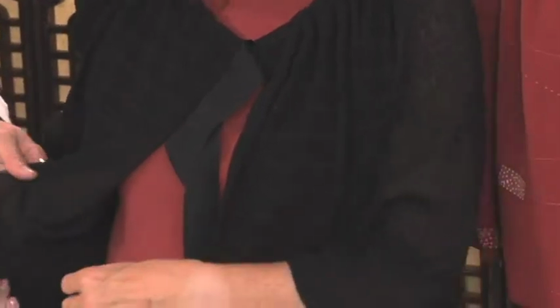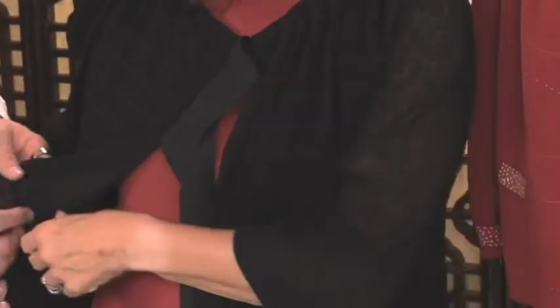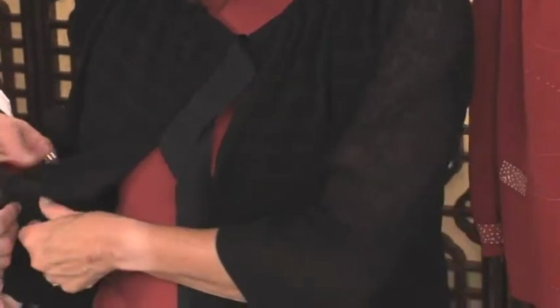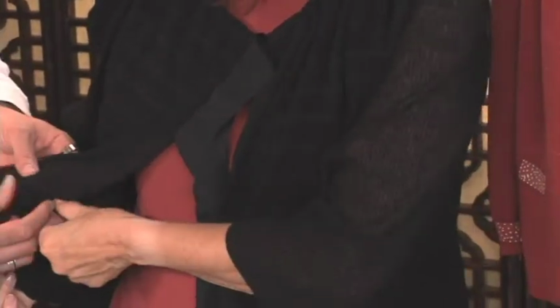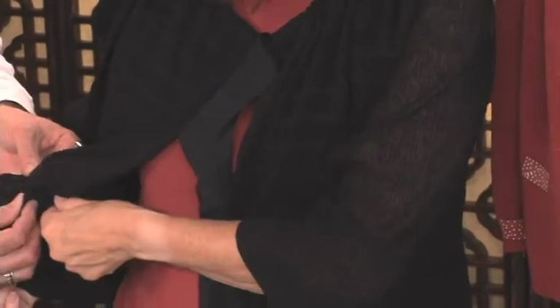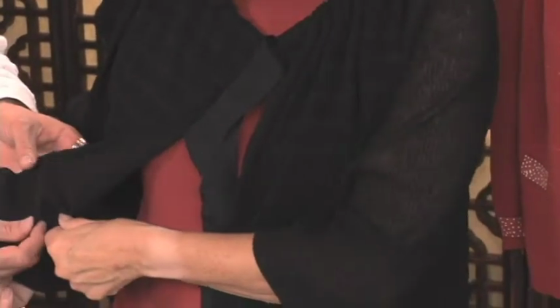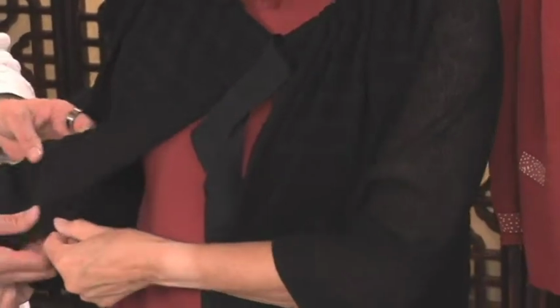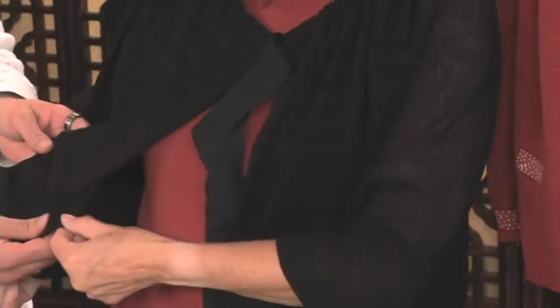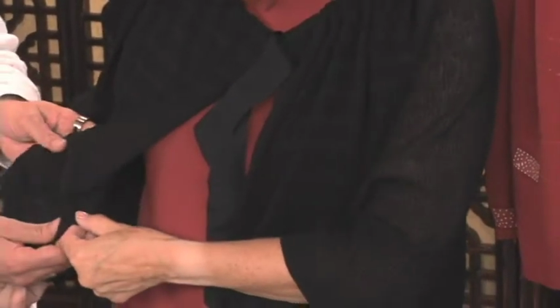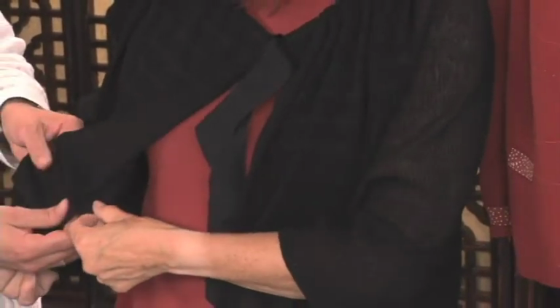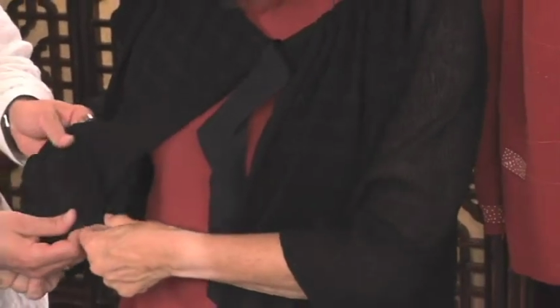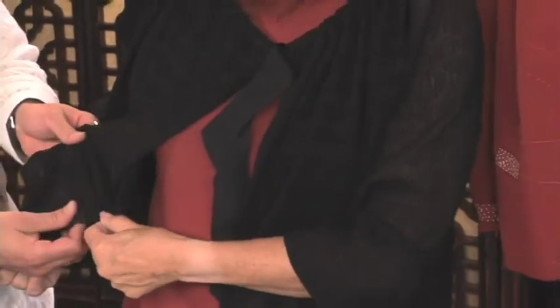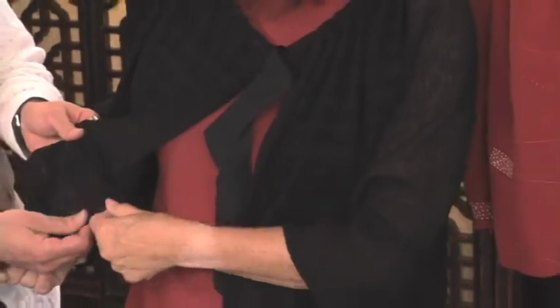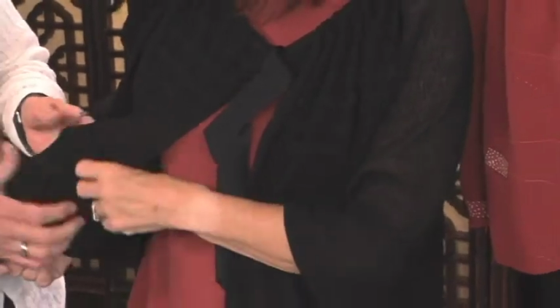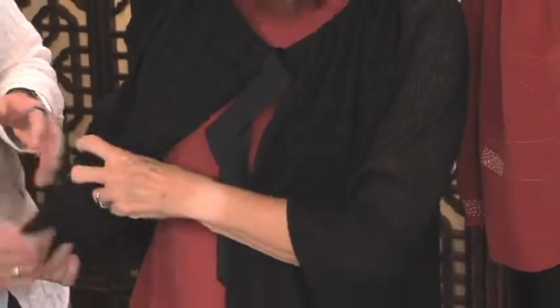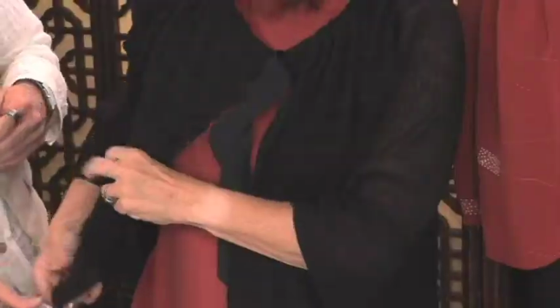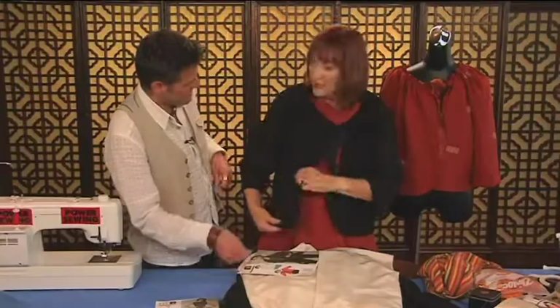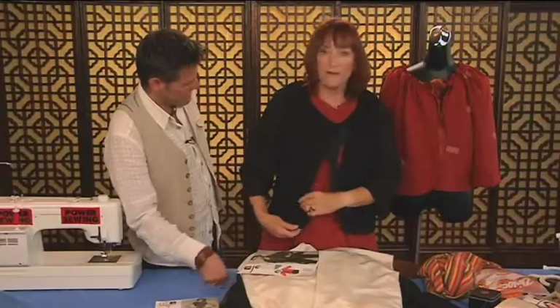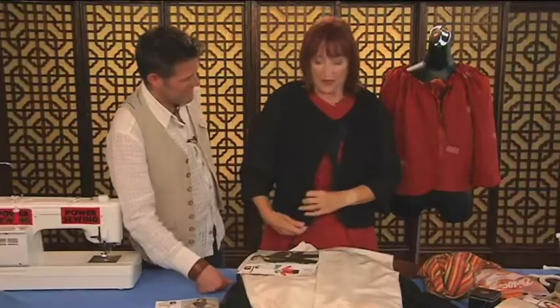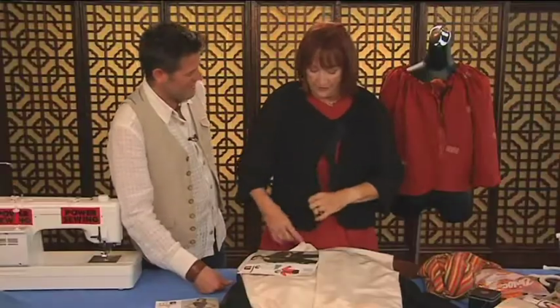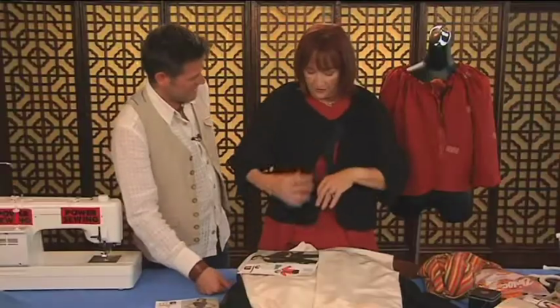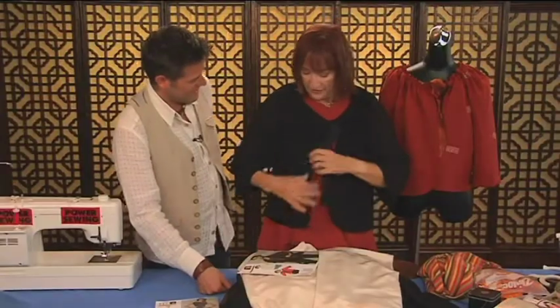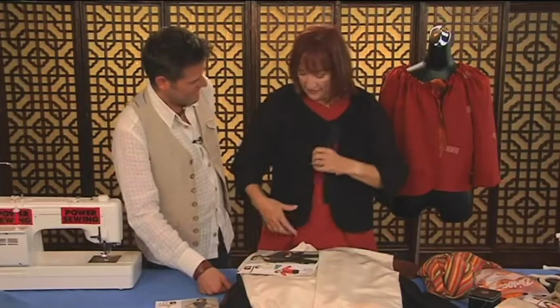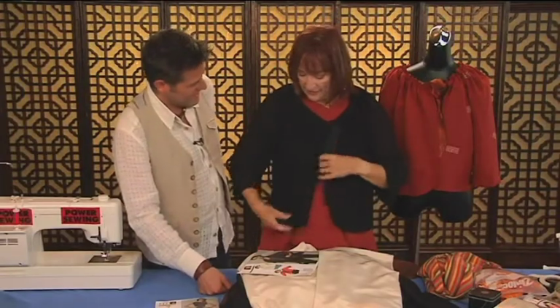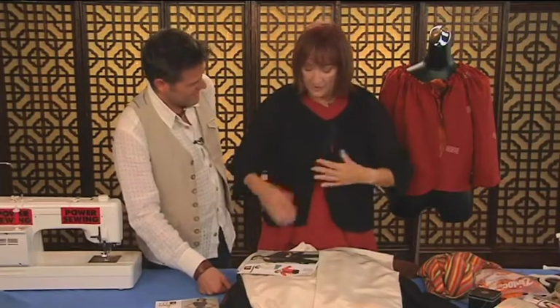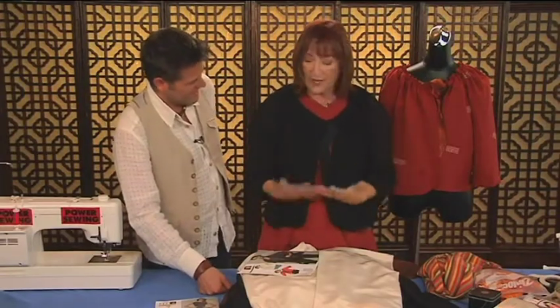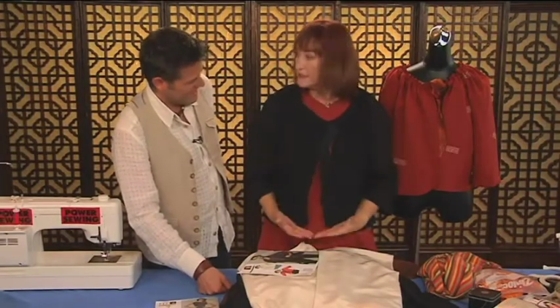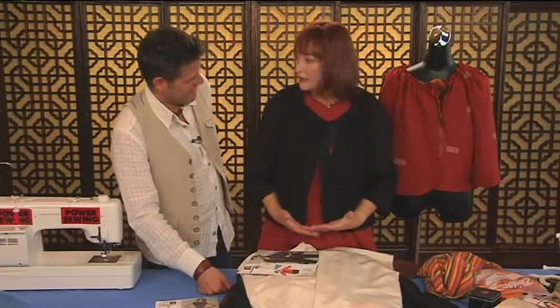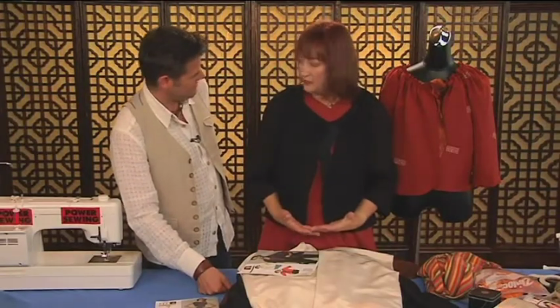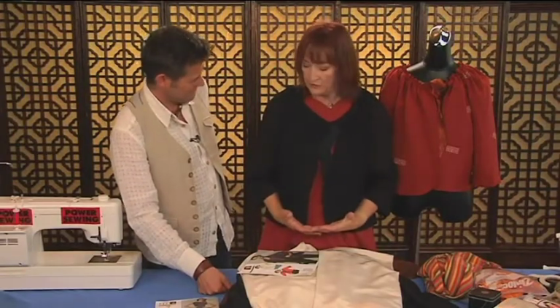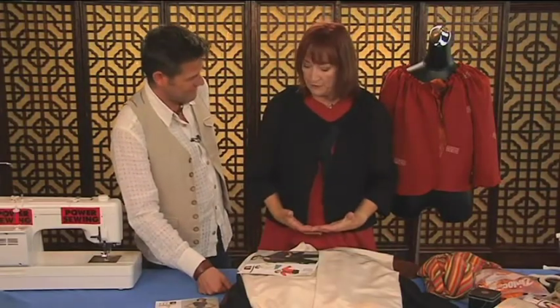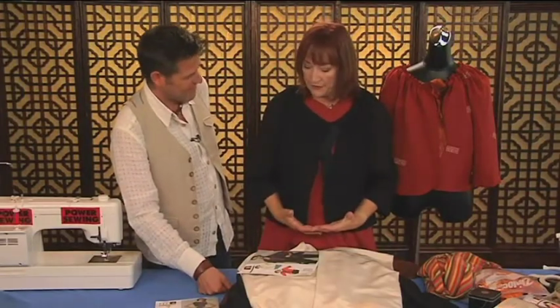This one is just in stretch mesh - I love that. See, it just hangs a lot closer to the body. Very nice.